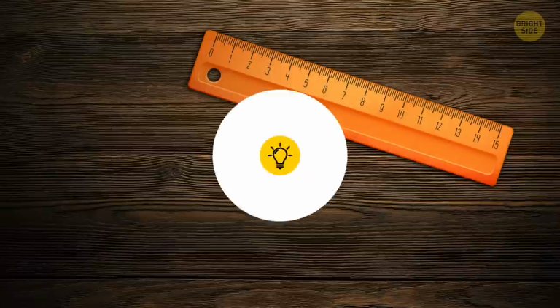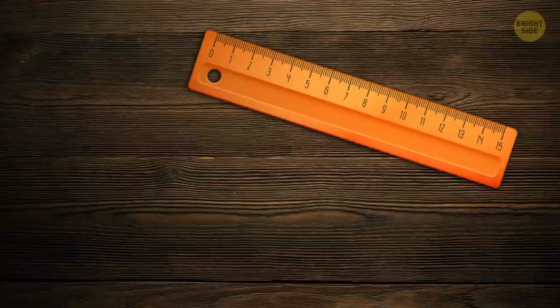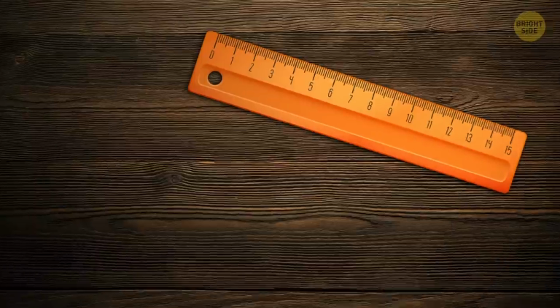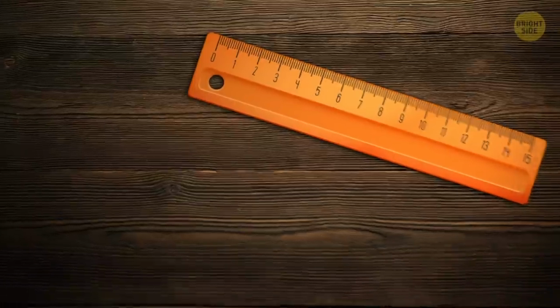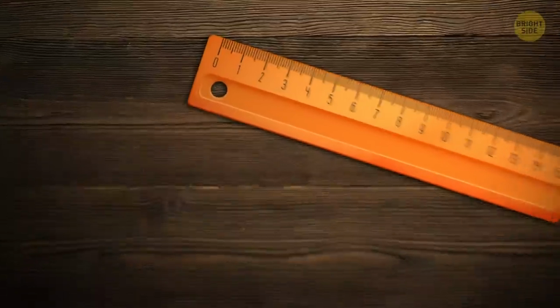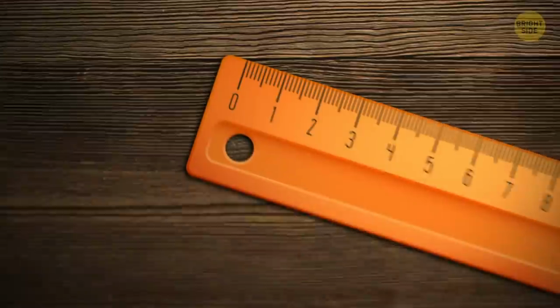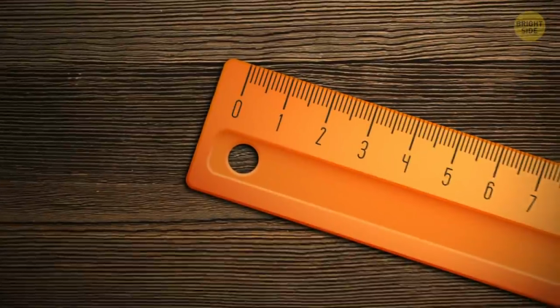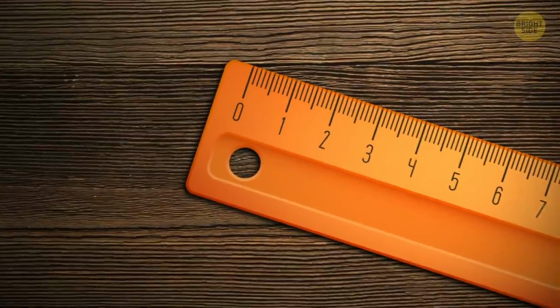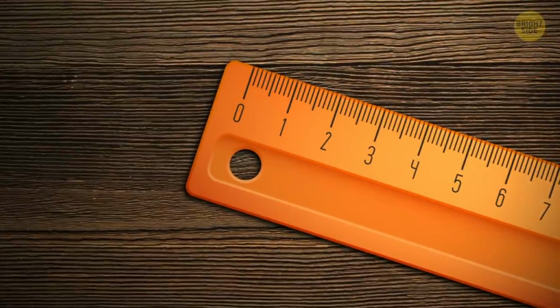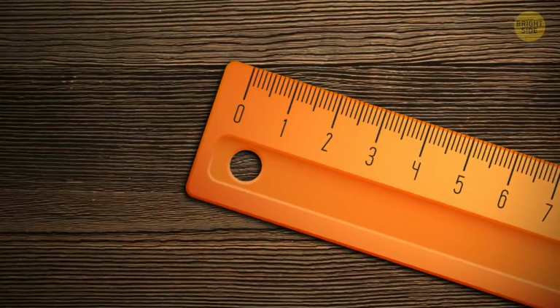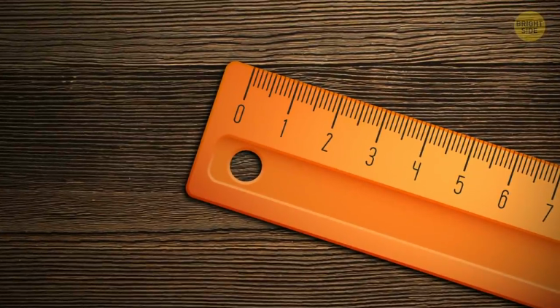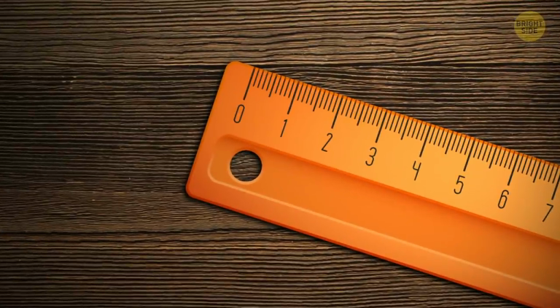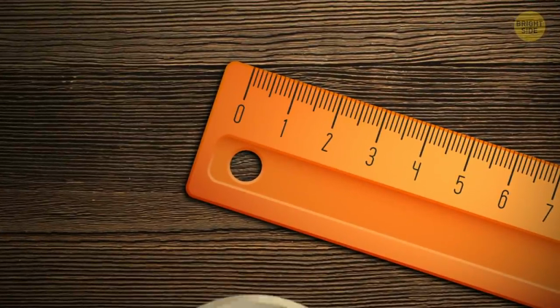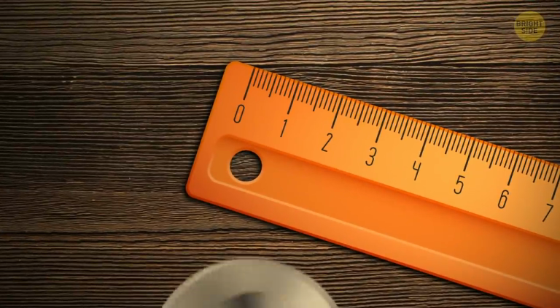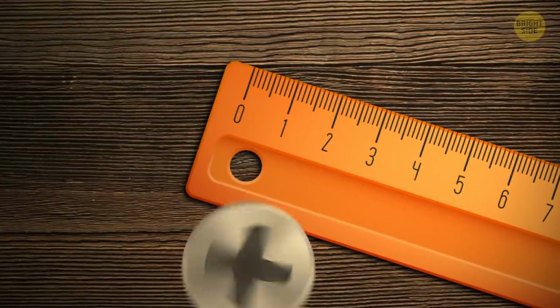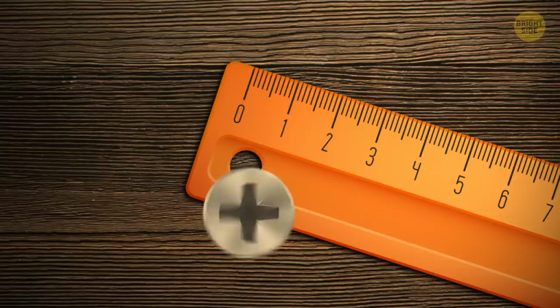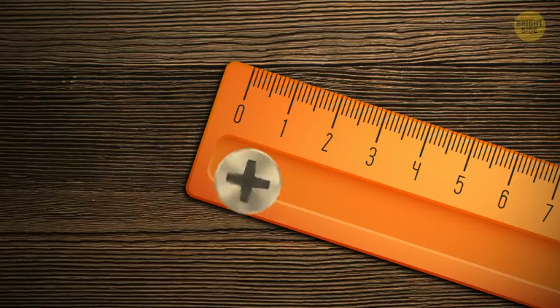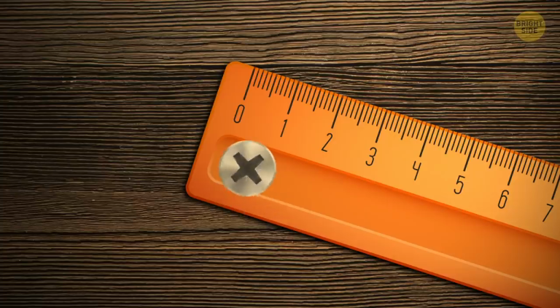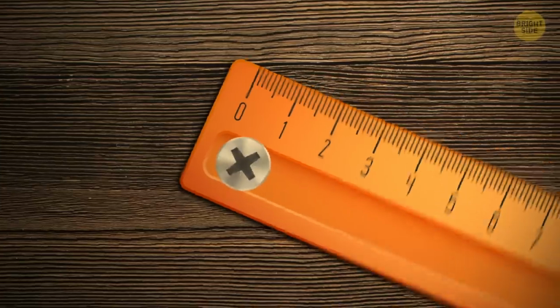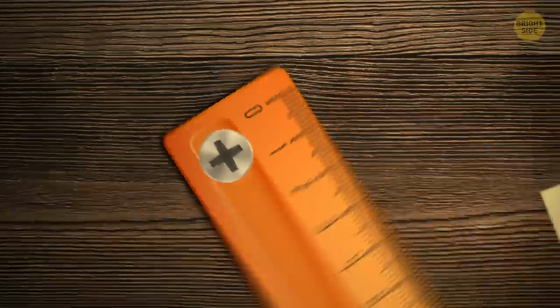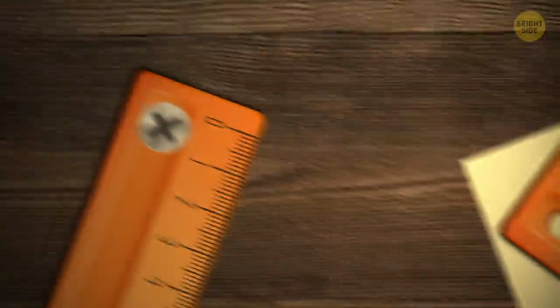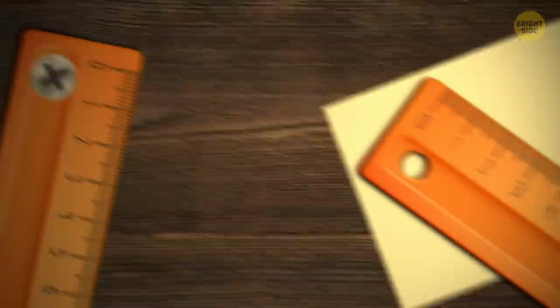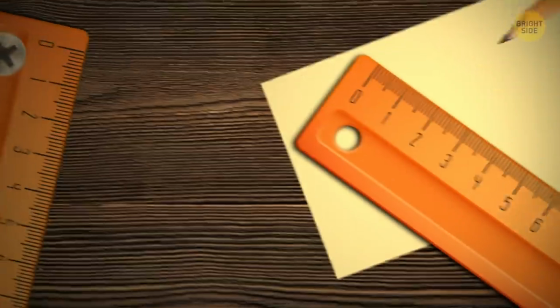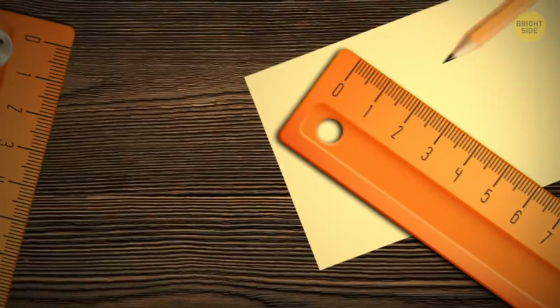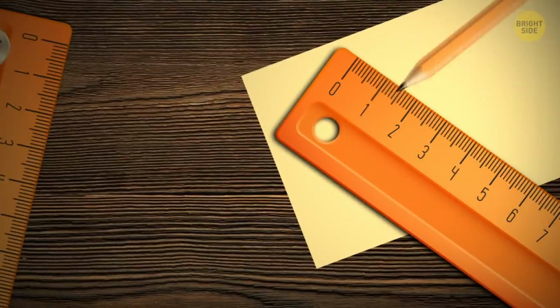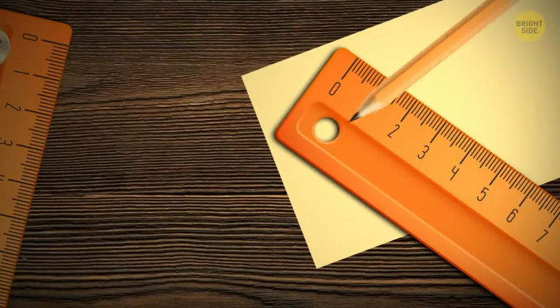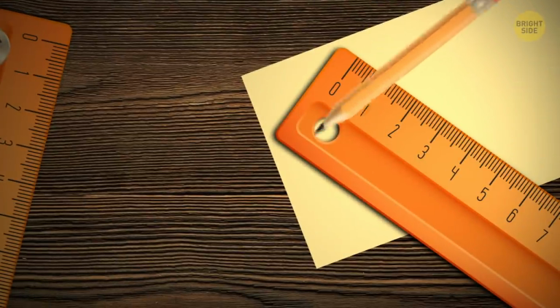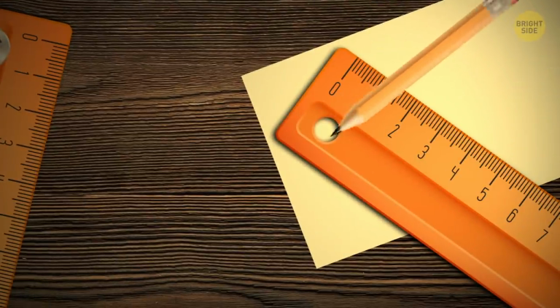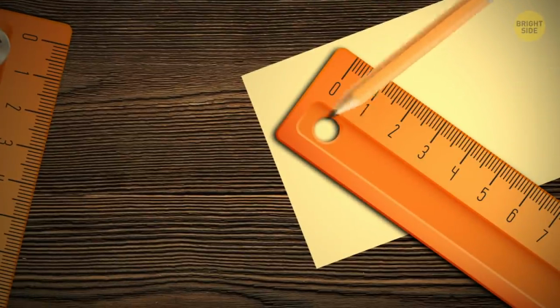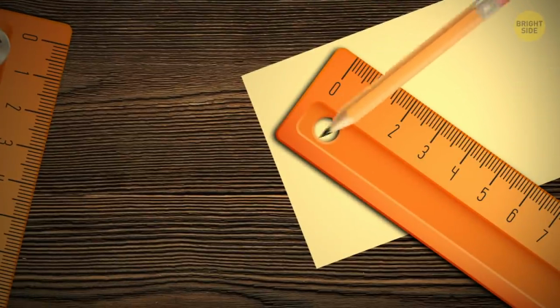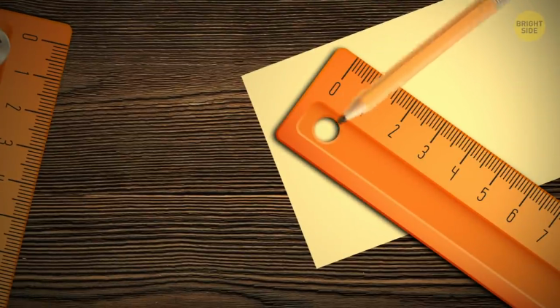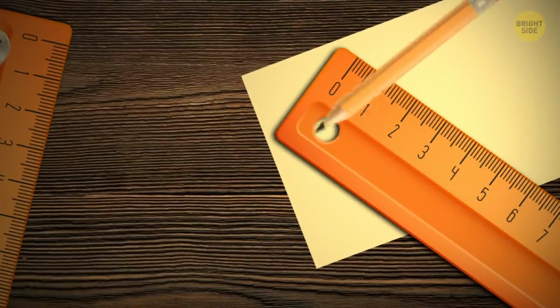Ever notice the hole in a ruler? It's there so you can place it on a hook or draw a perfect circle.